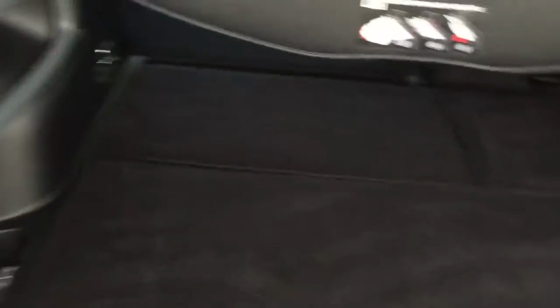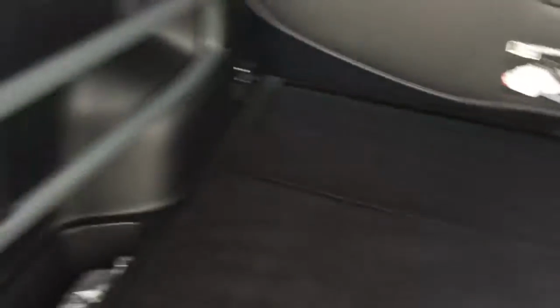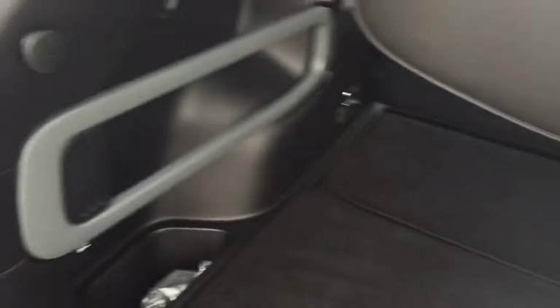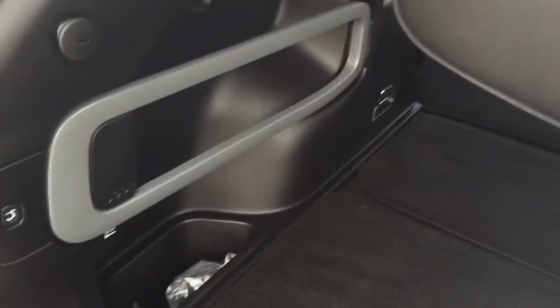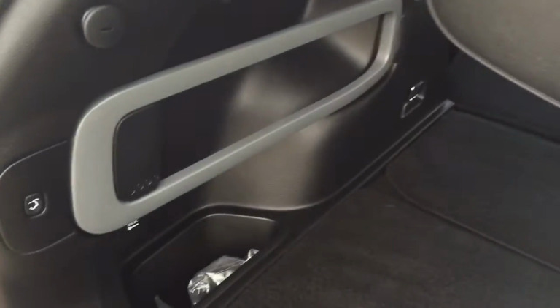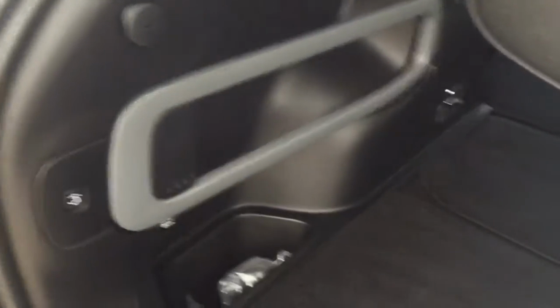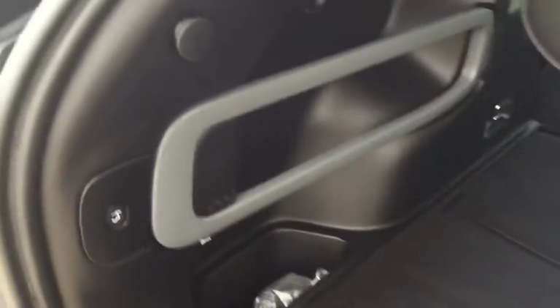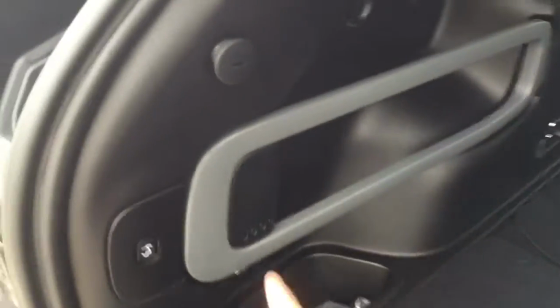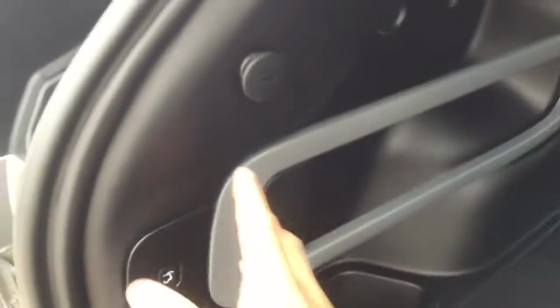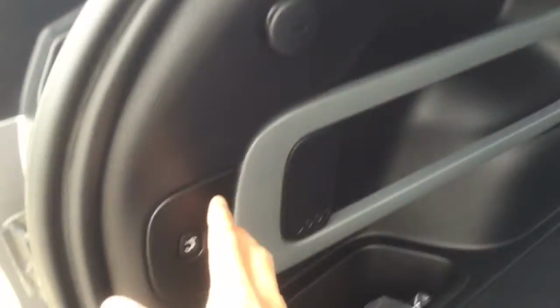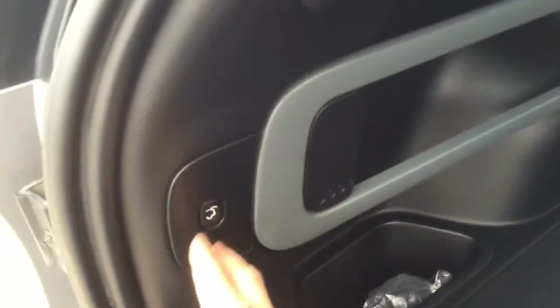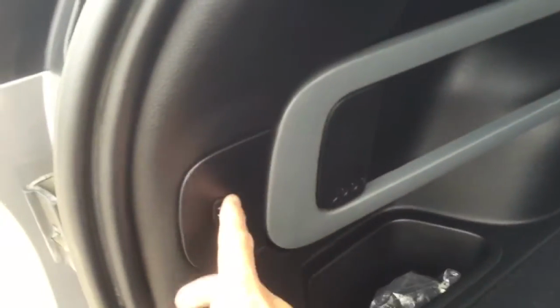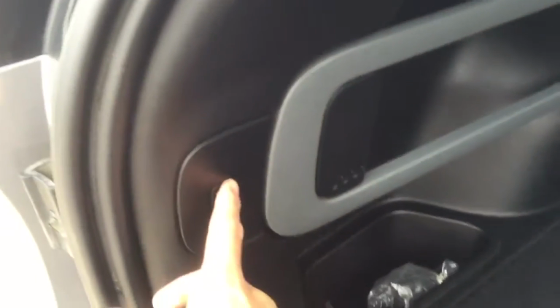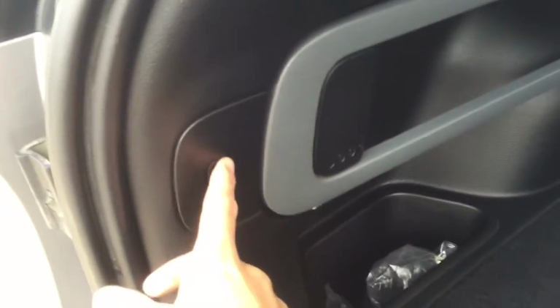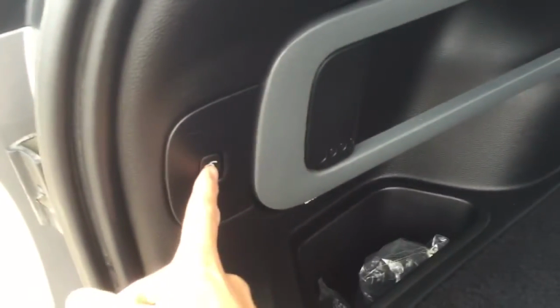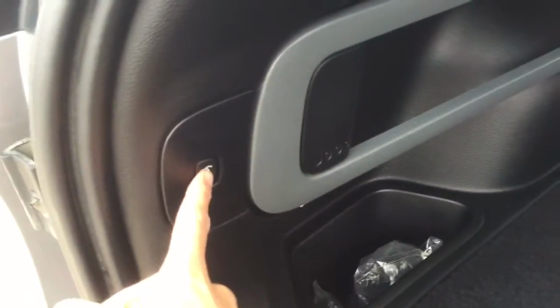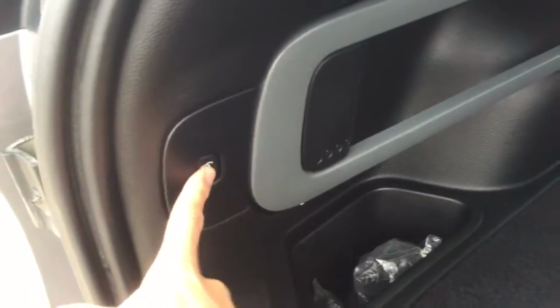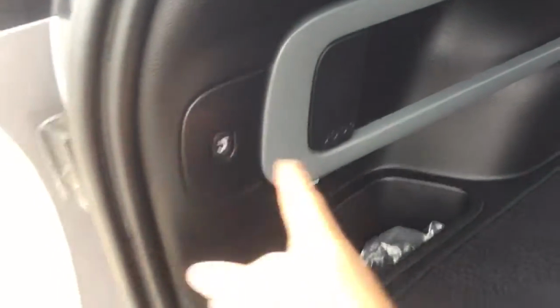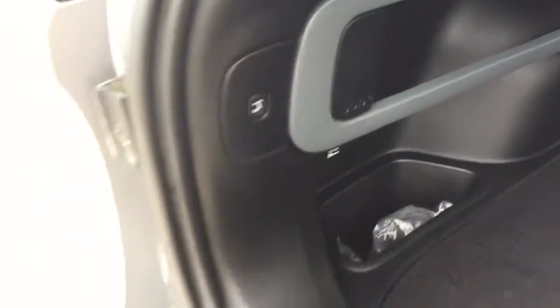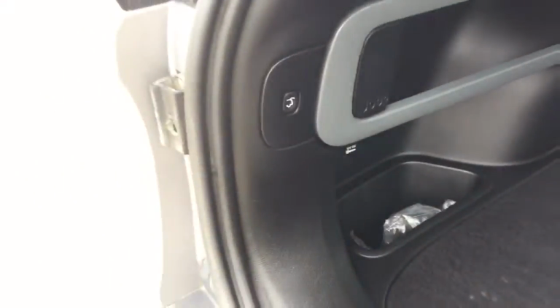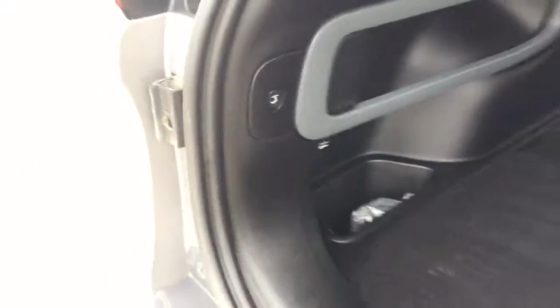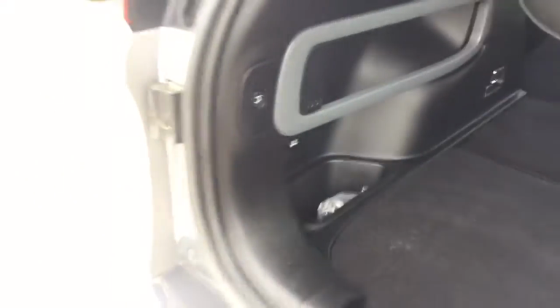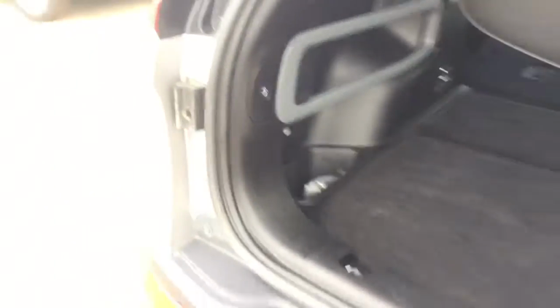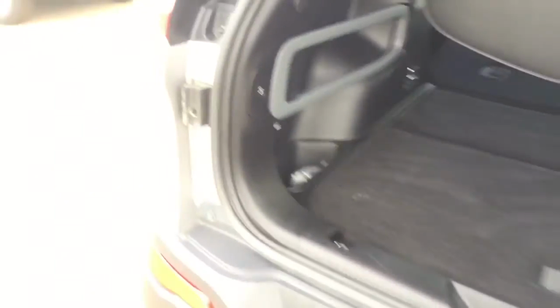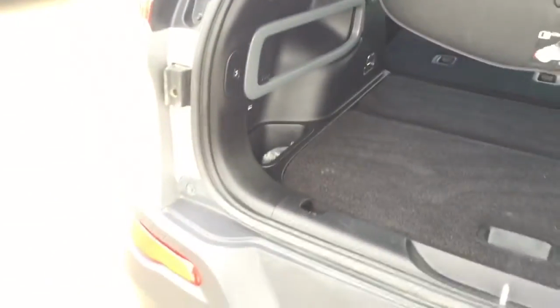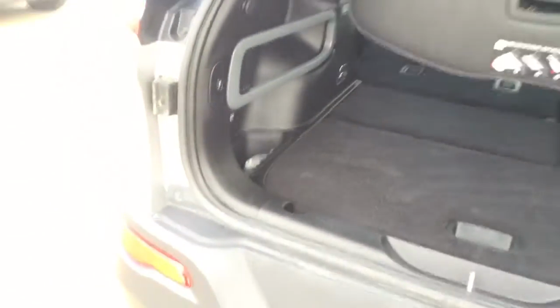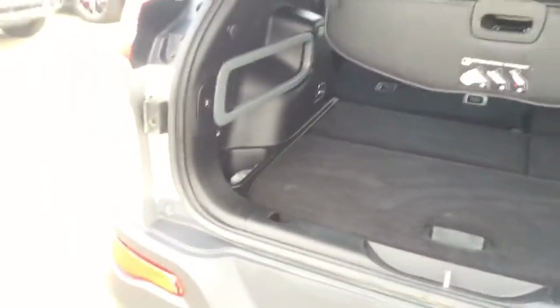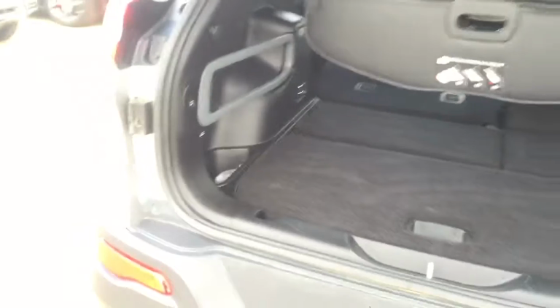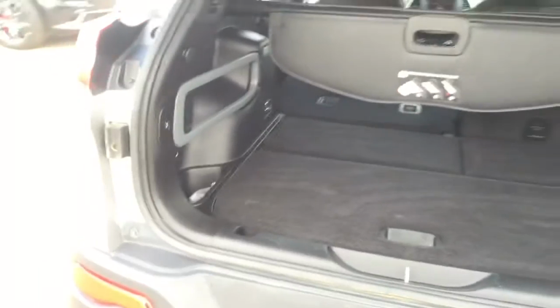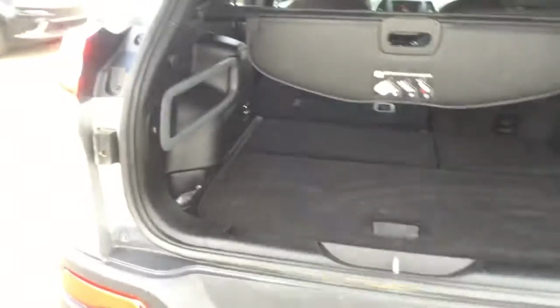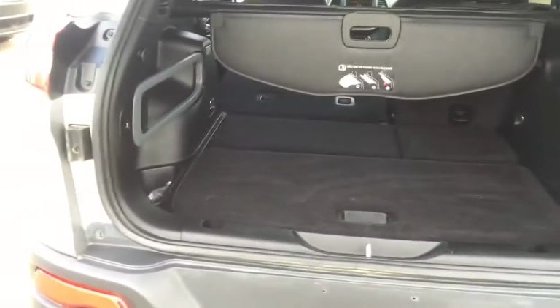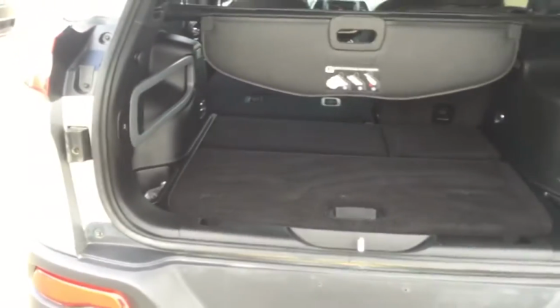If you'd like to close it up without using your hands, you just touch the button and it's going to close for you.